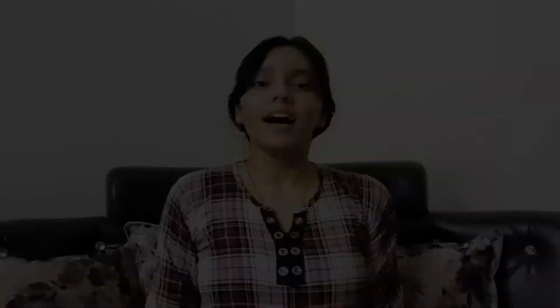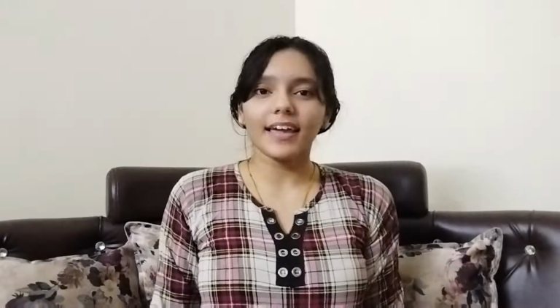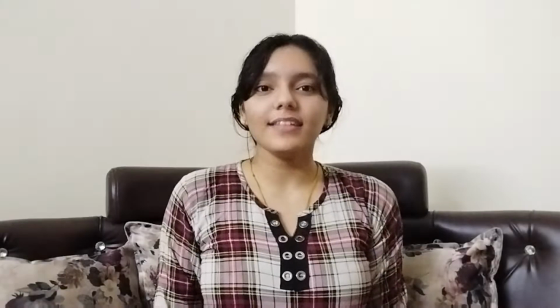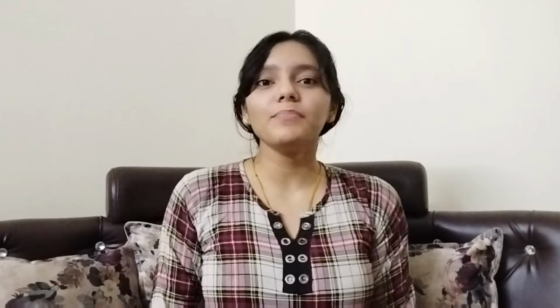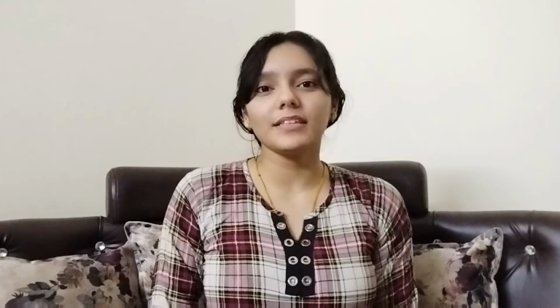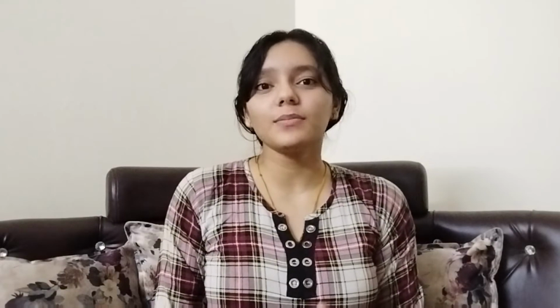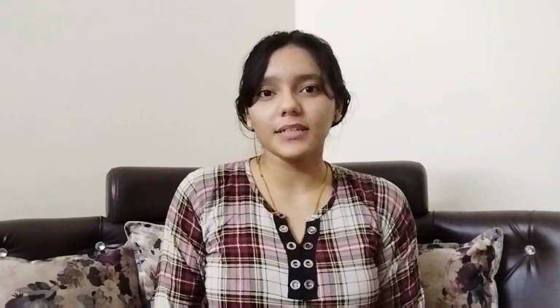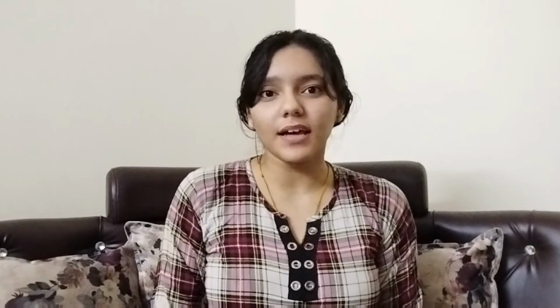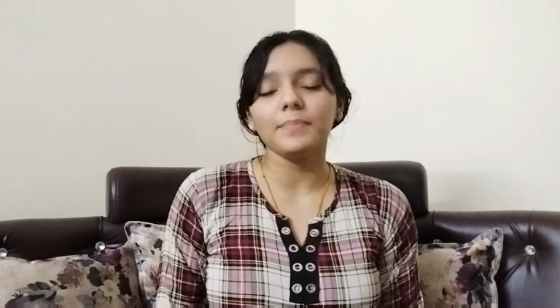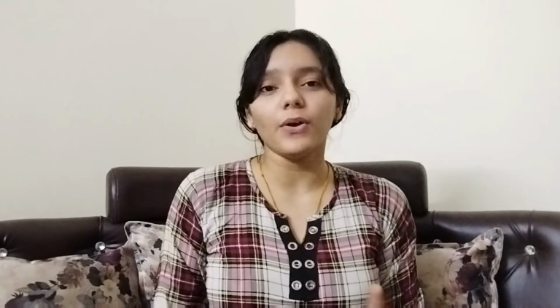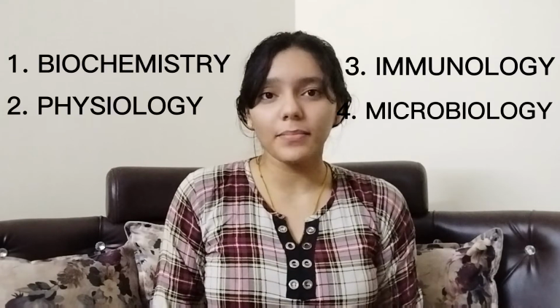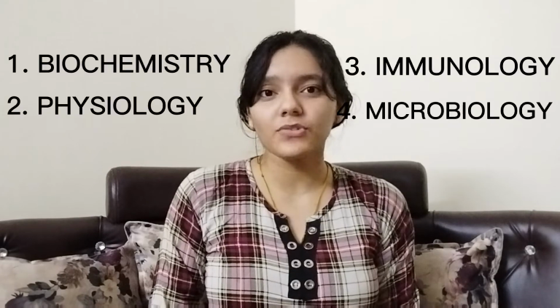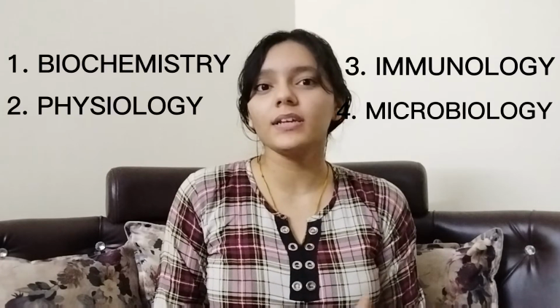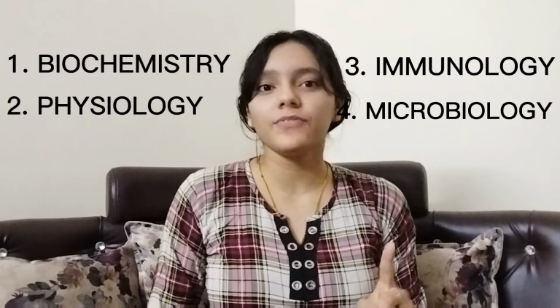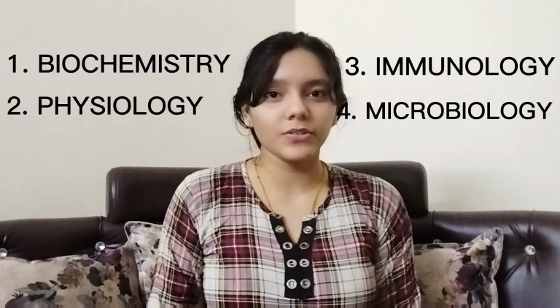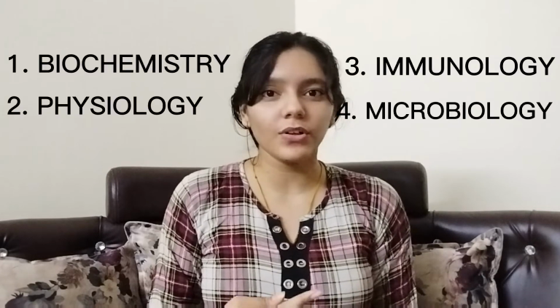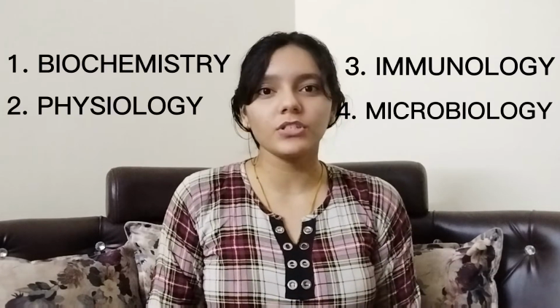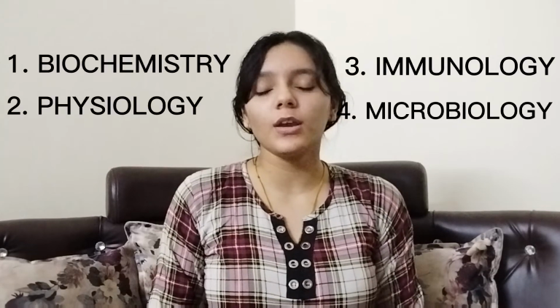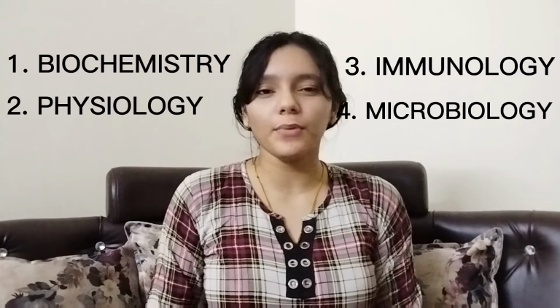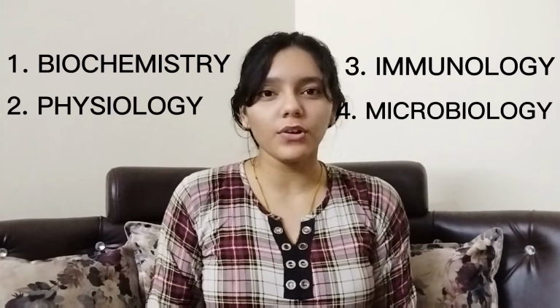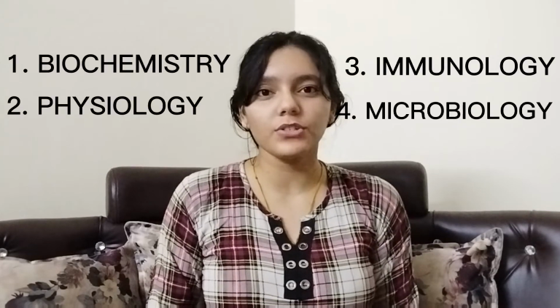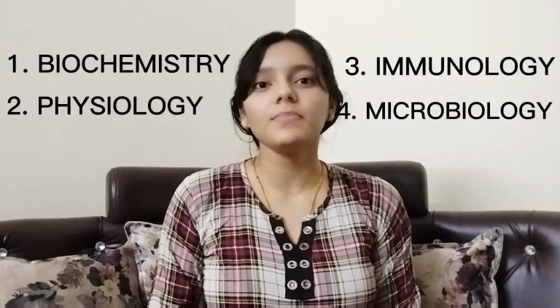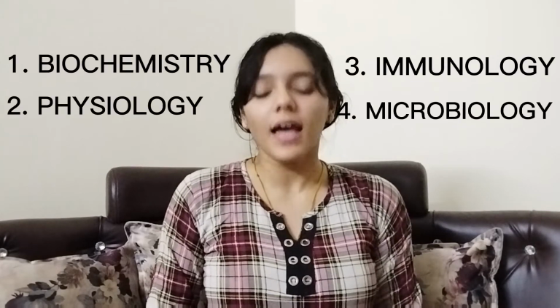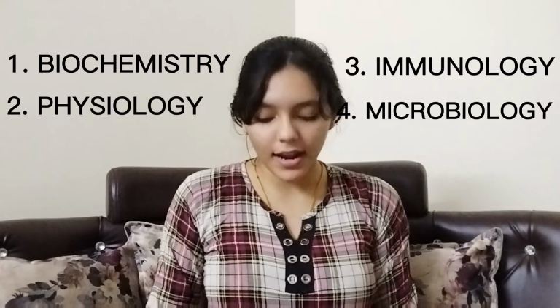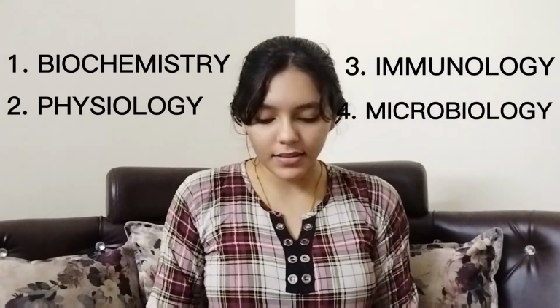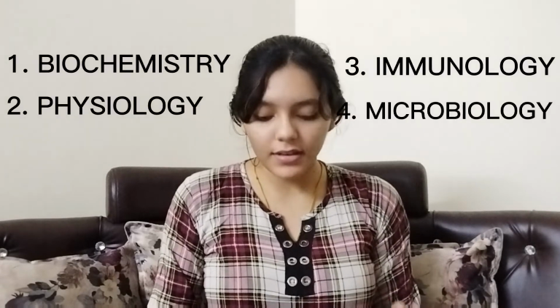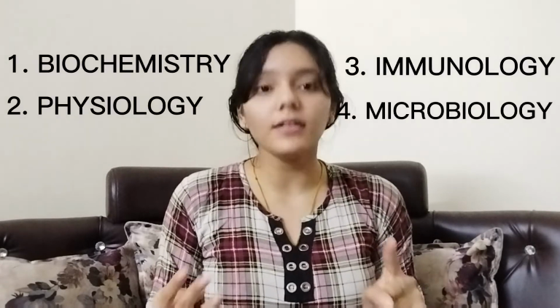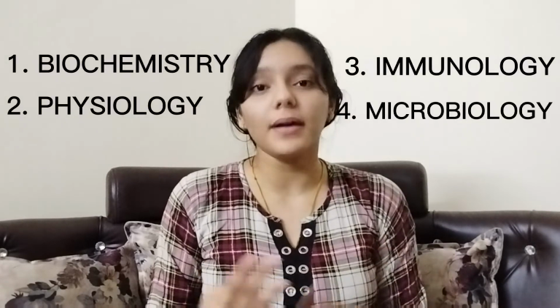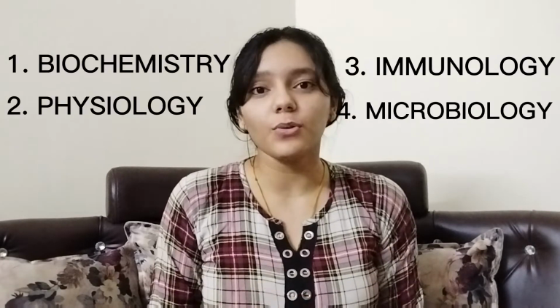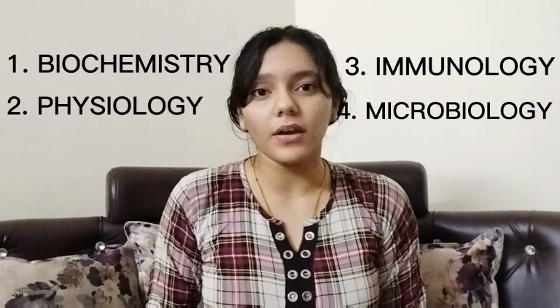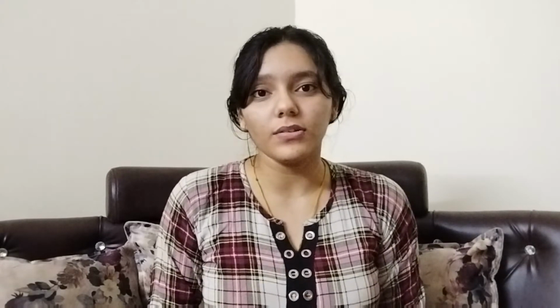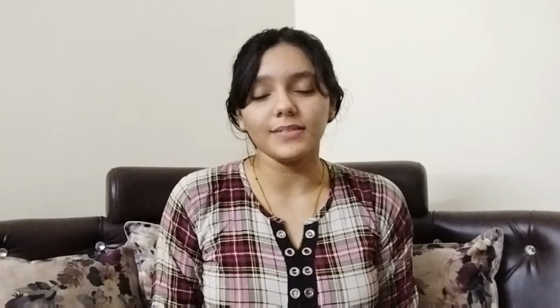Again, the major subjects for second year are Biochemistry, Physiology, Immunology, and Microbiology.